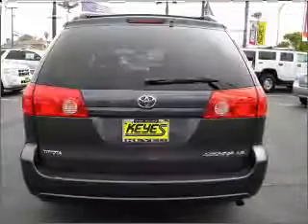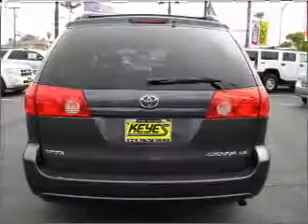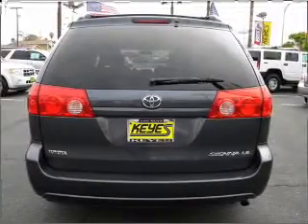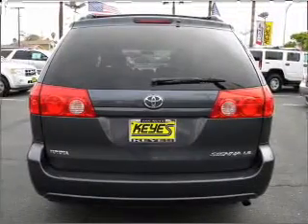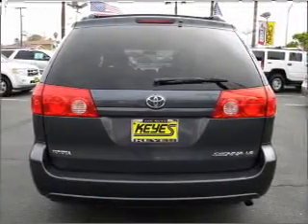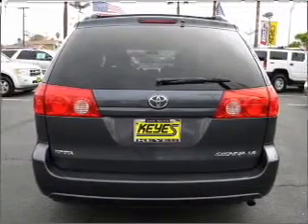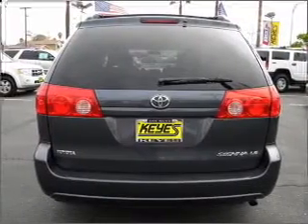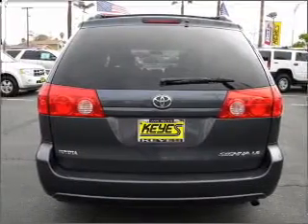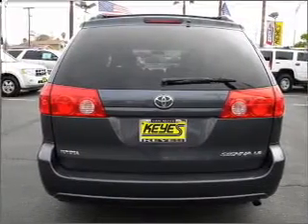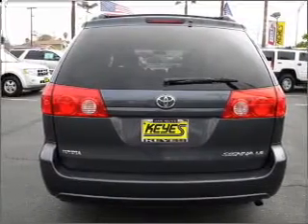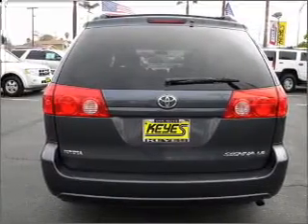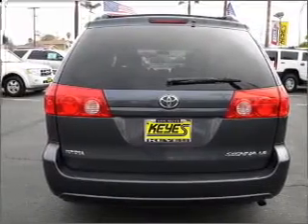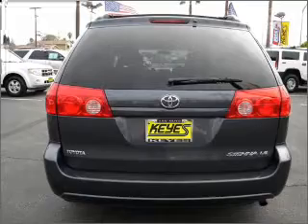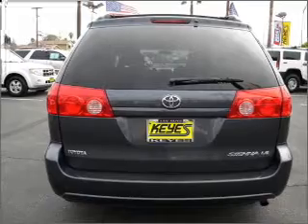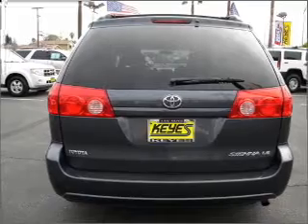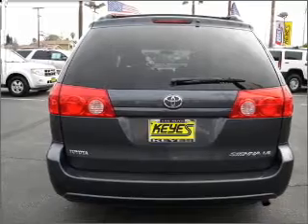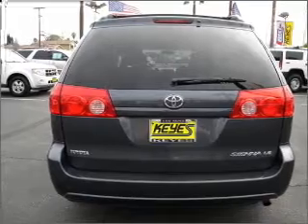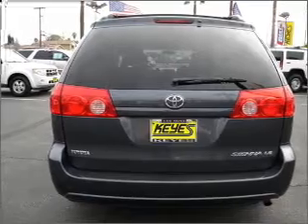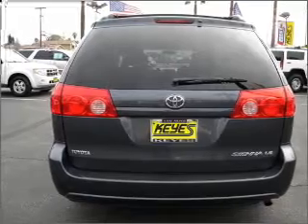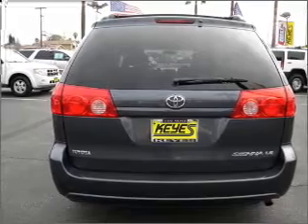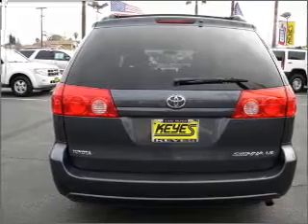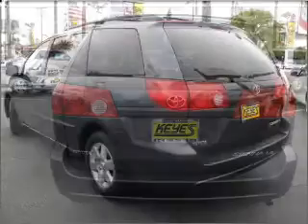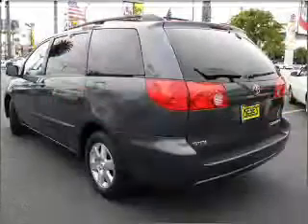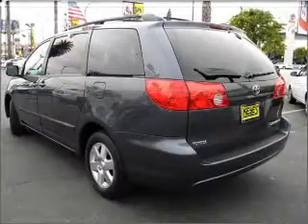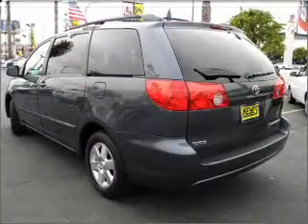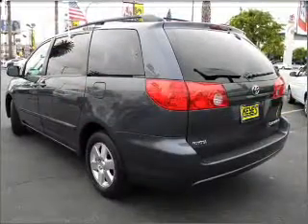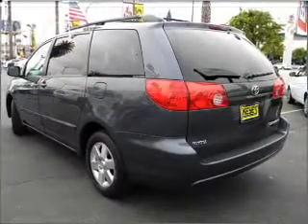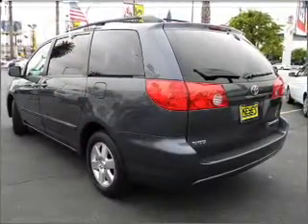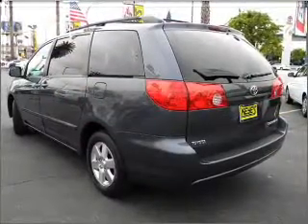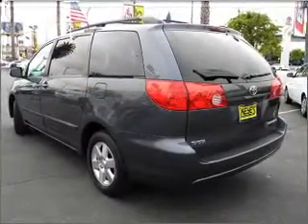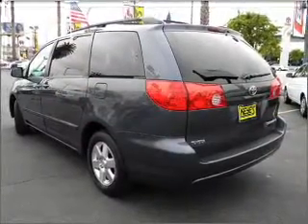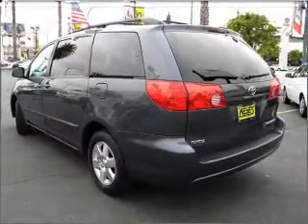Air conditioning, power door locks, power windows, power steering, cruise control, and an alarm system.